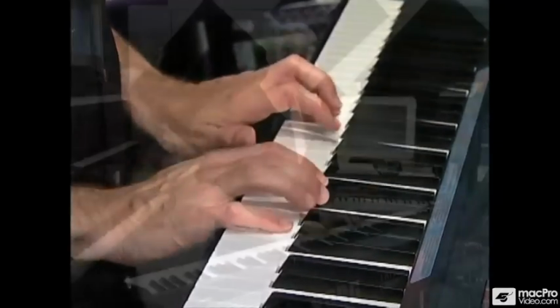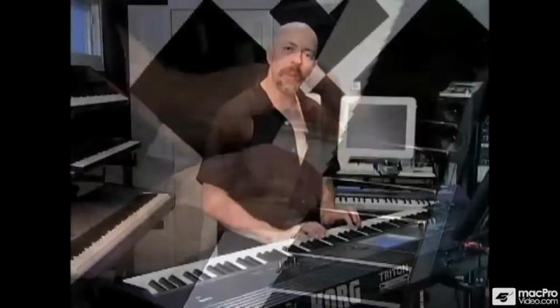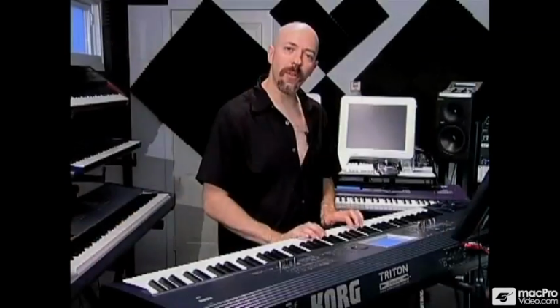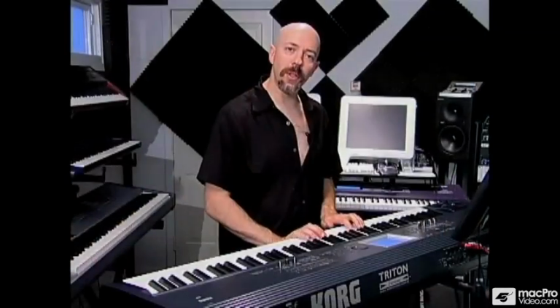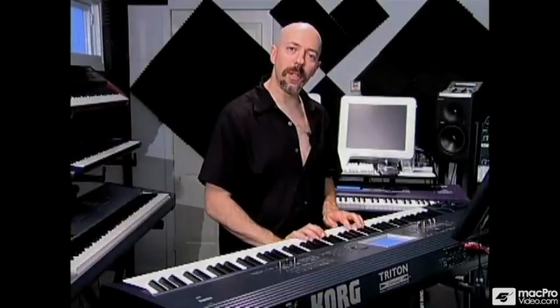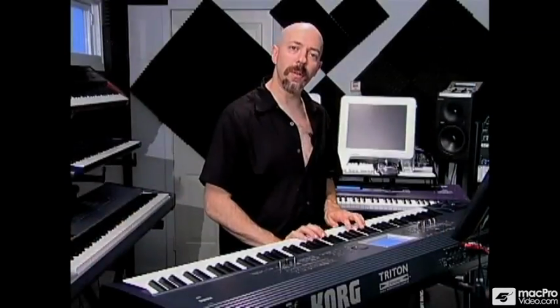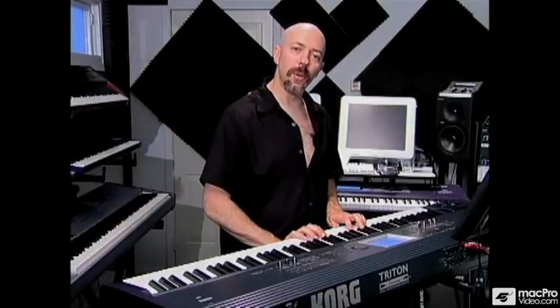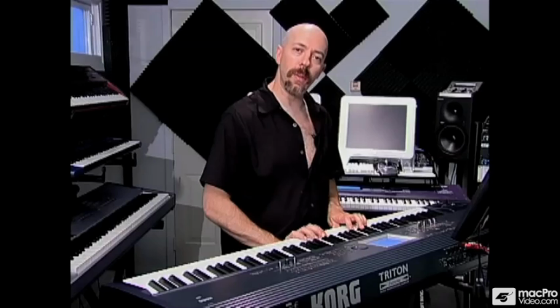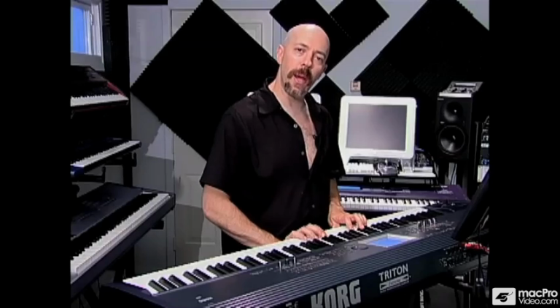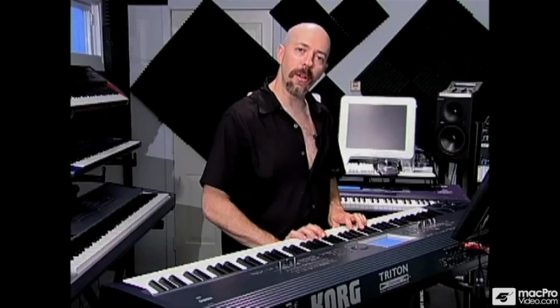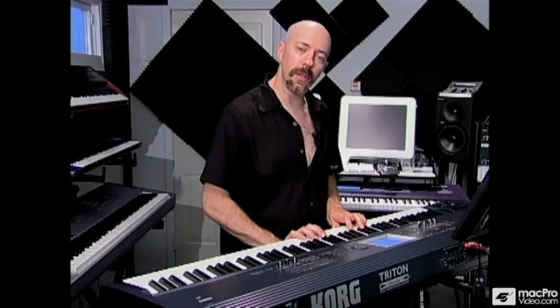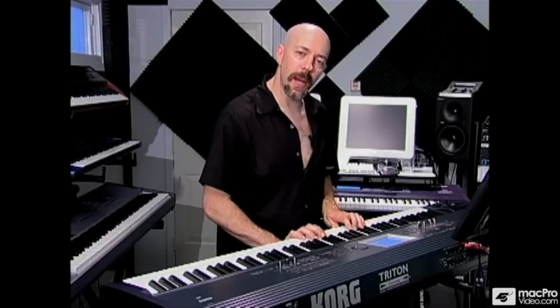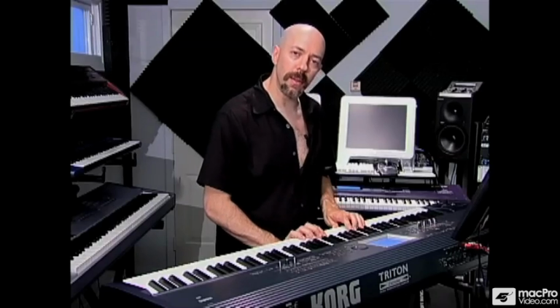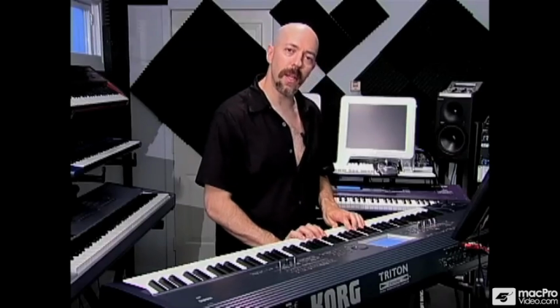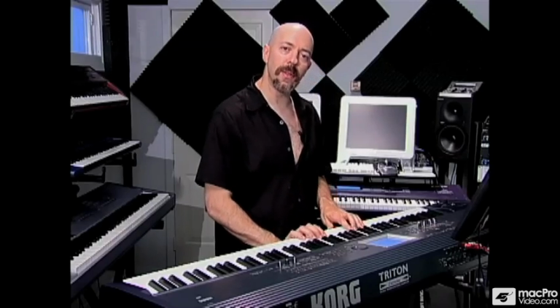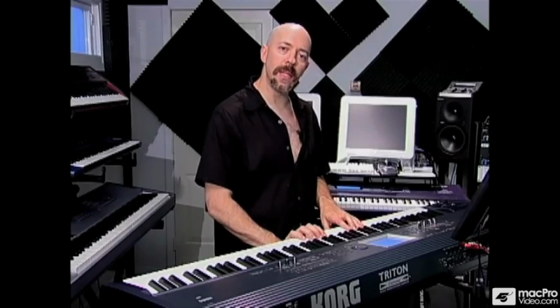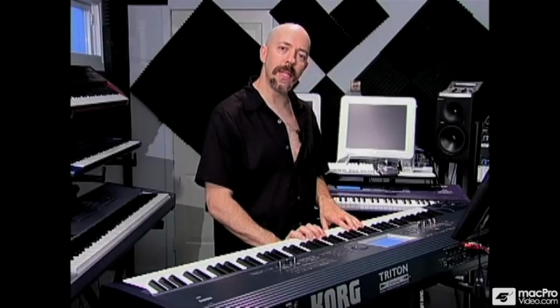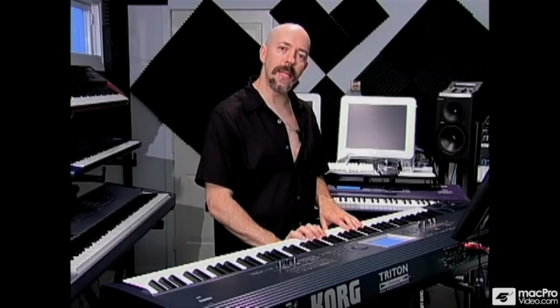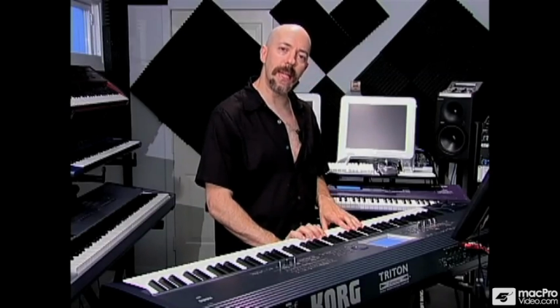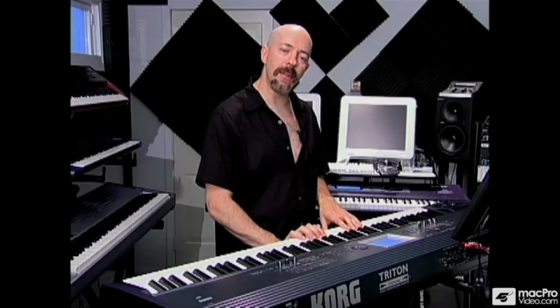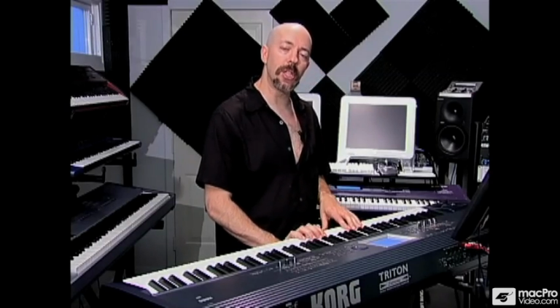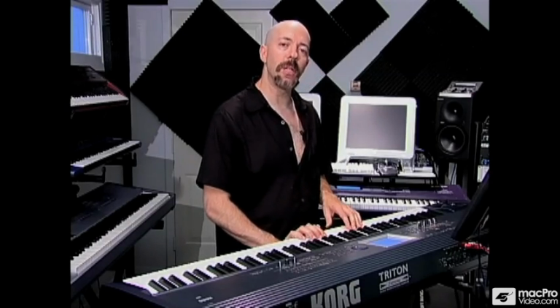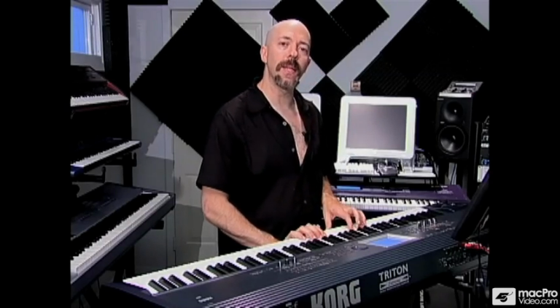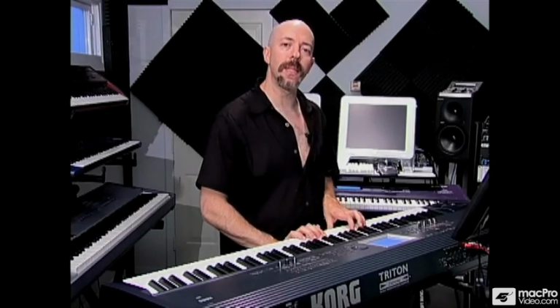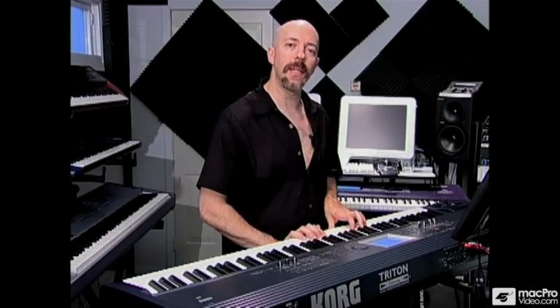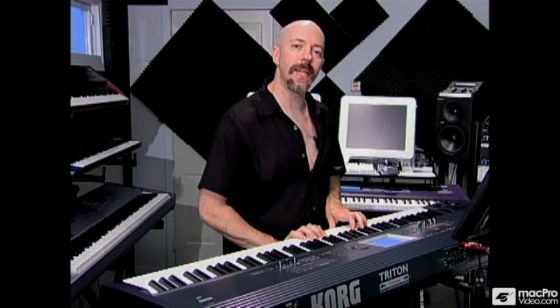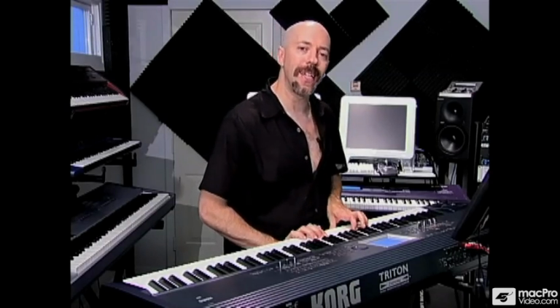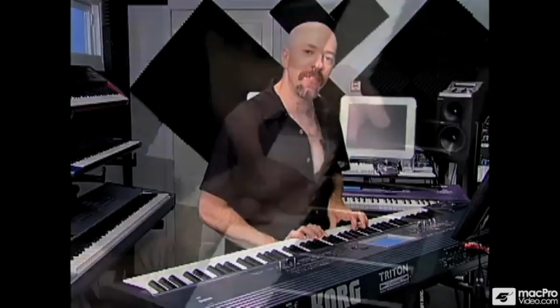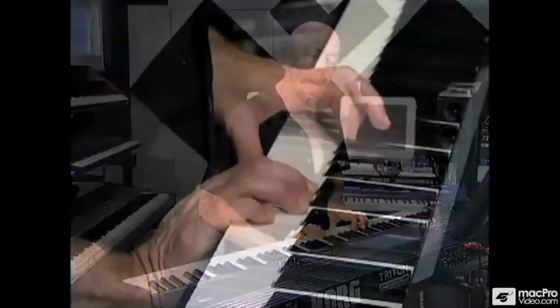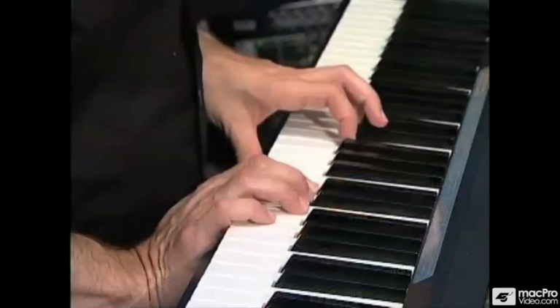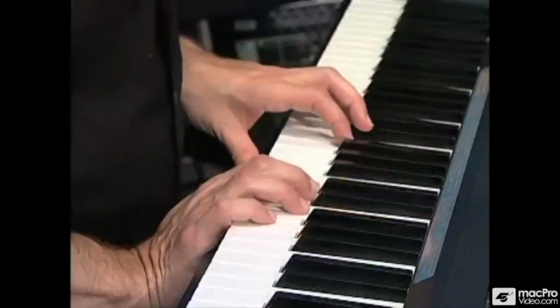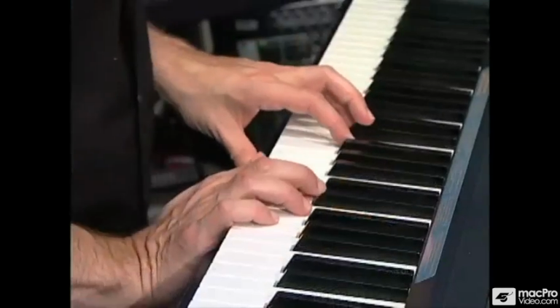And then, of course, you can do it in minor. So now instead of C, D, E, F, G, you'll play C, D, E-flat, F, G.